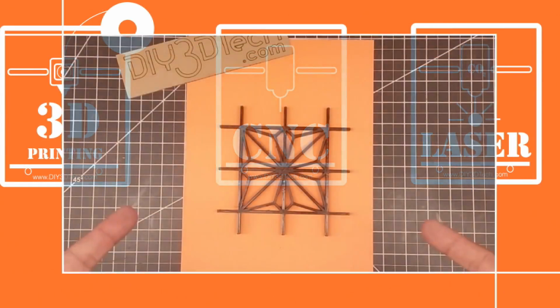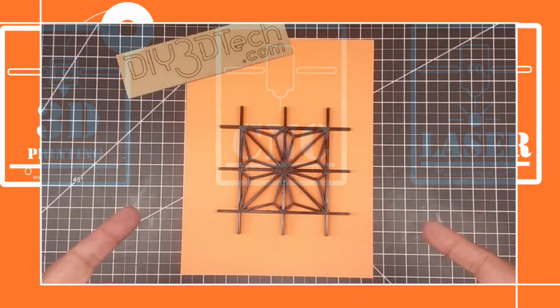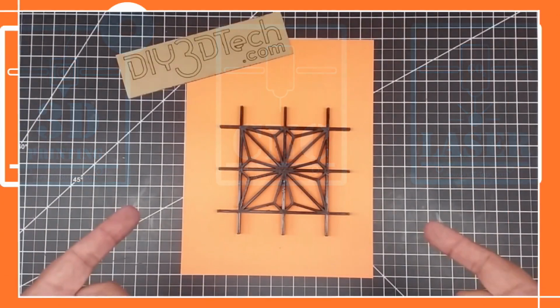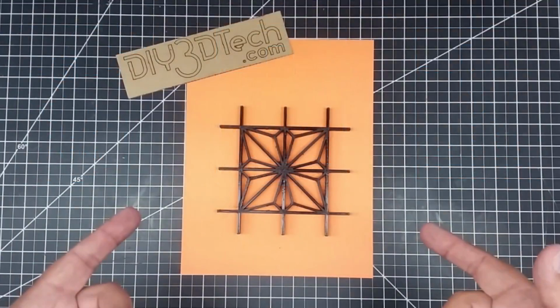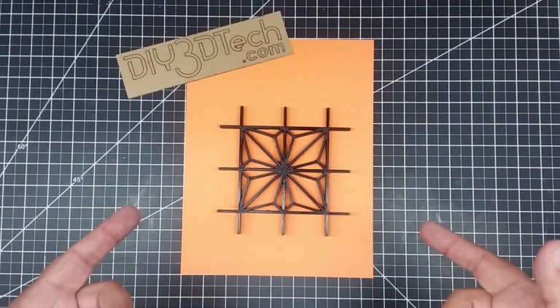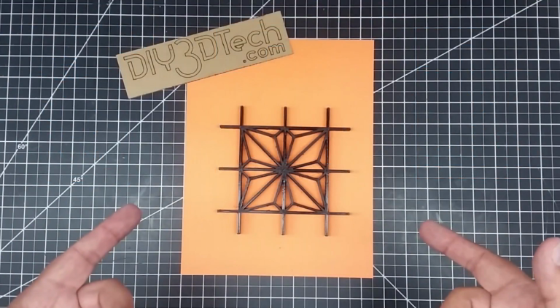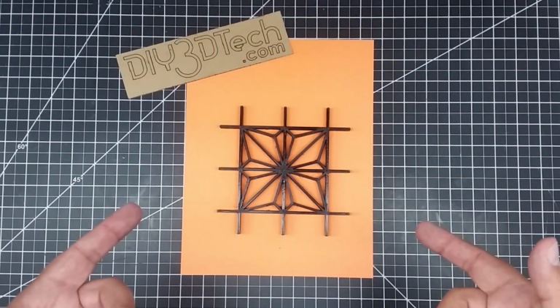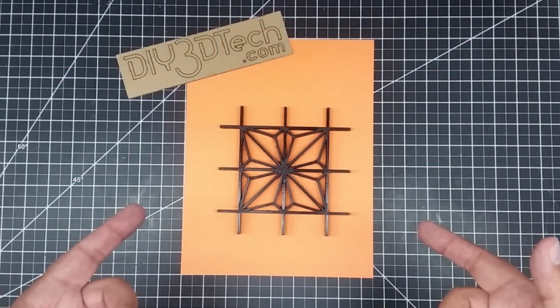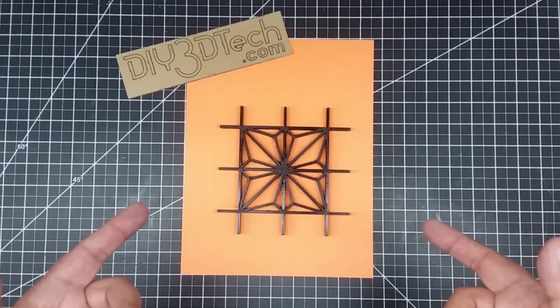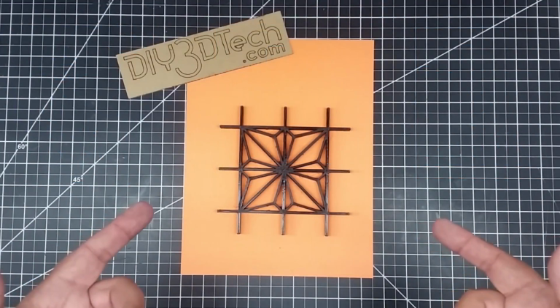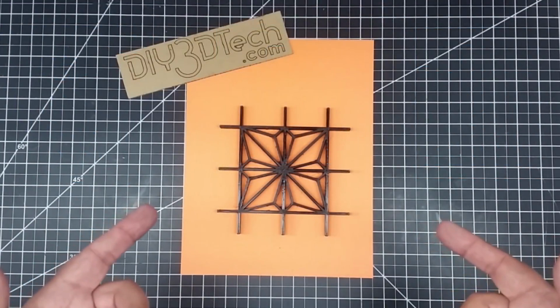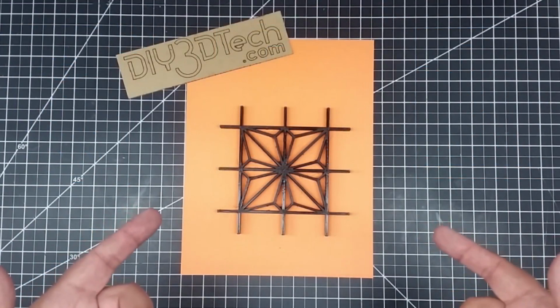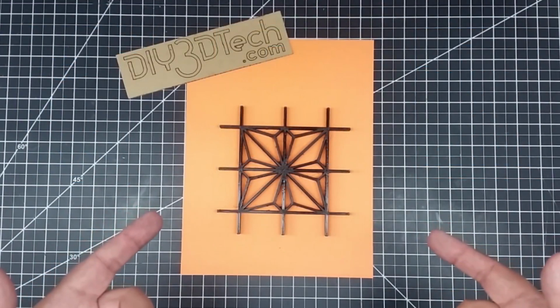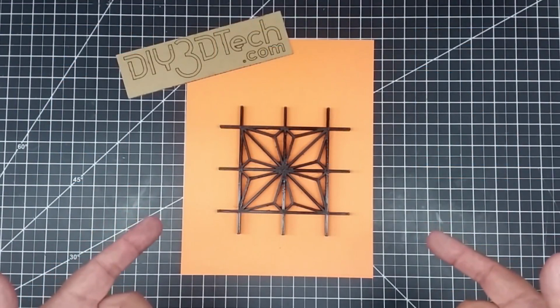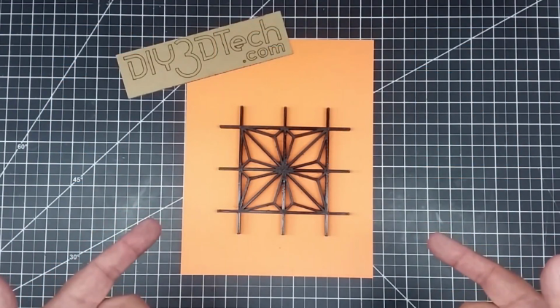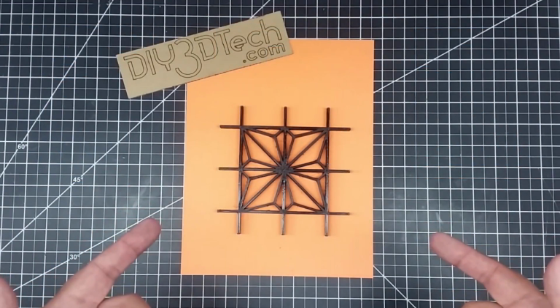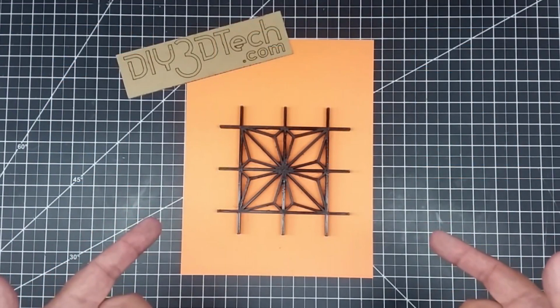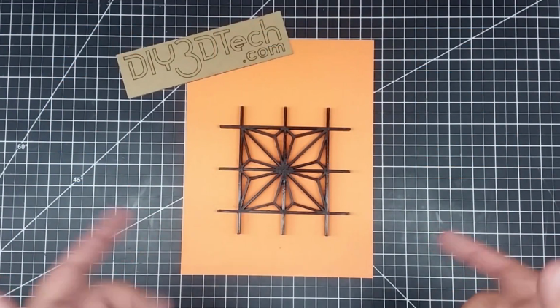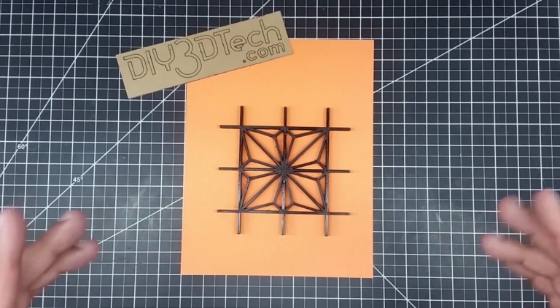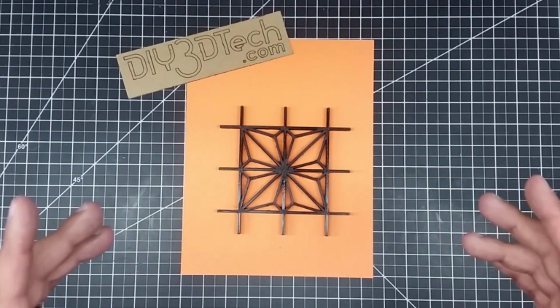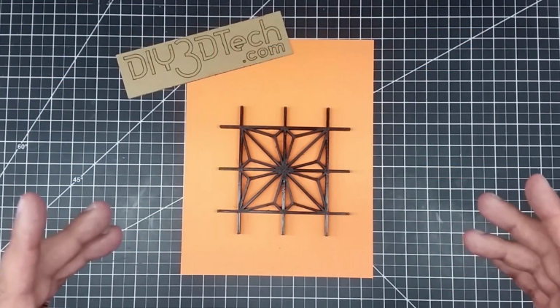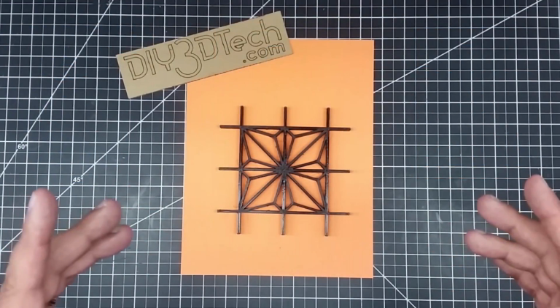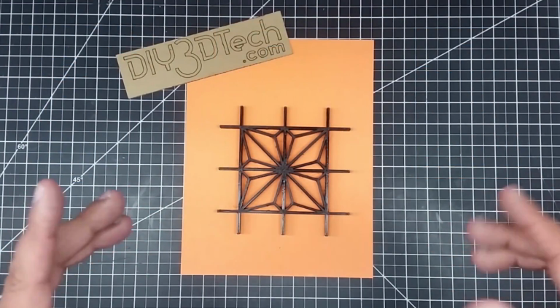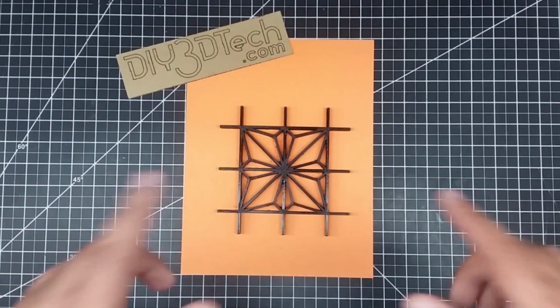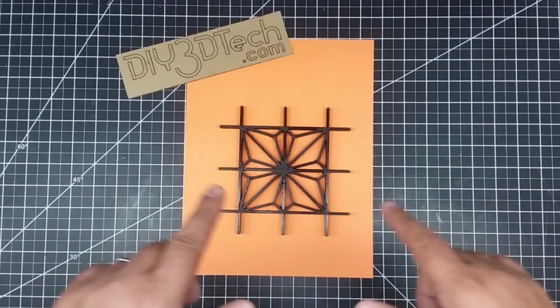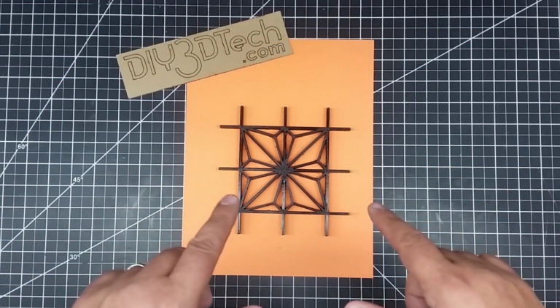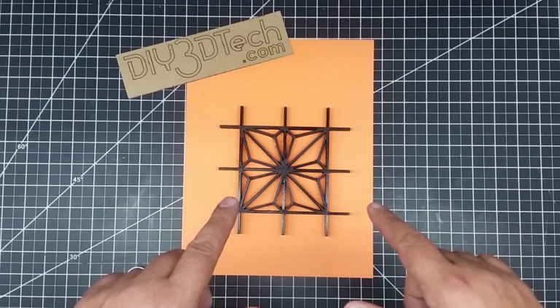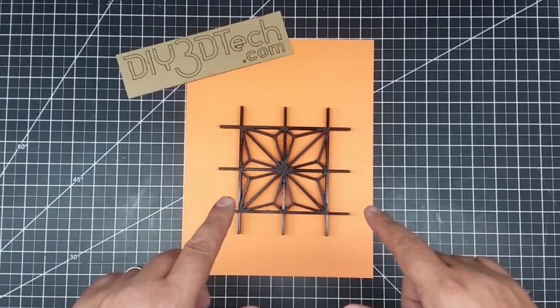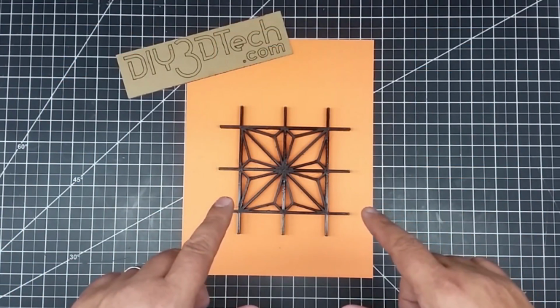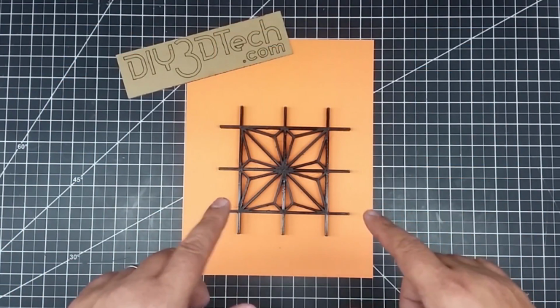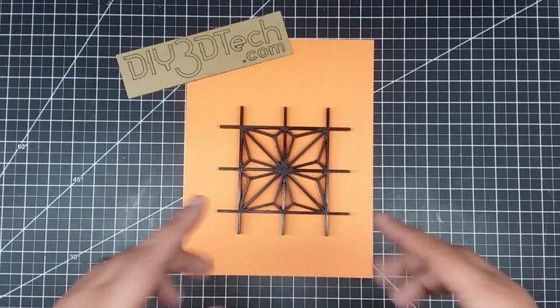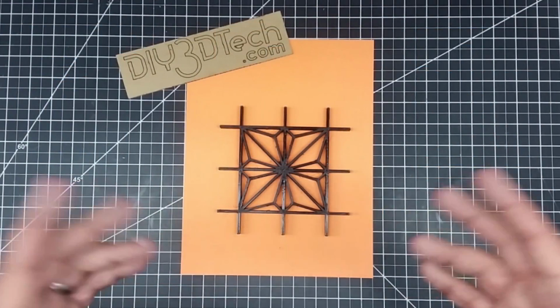Welcome to this episode of DIY3Dtech.com. In this episode, I want to talk a little bit about this.